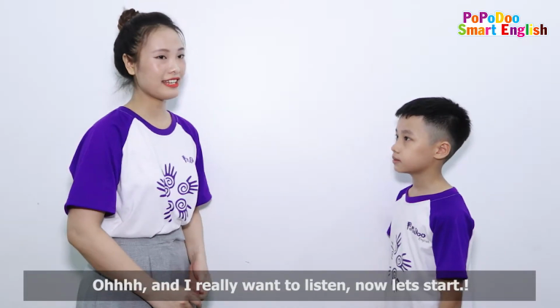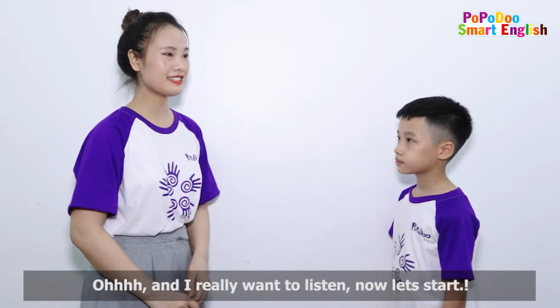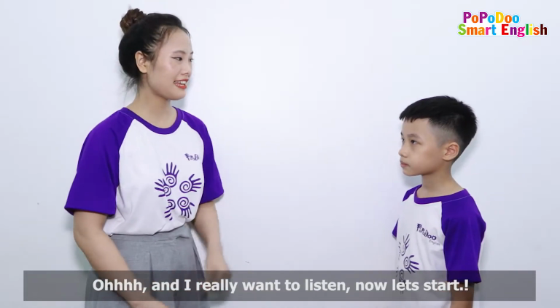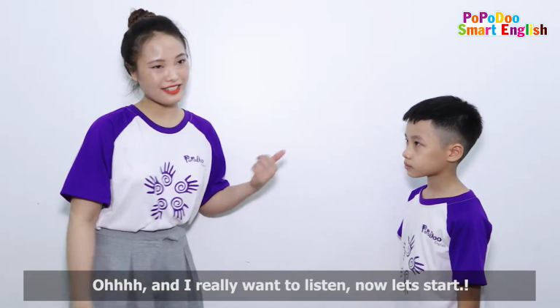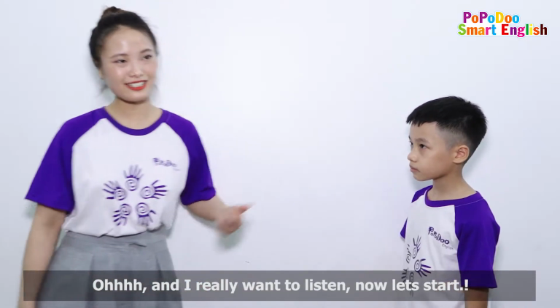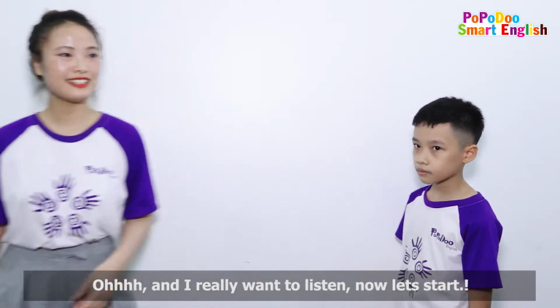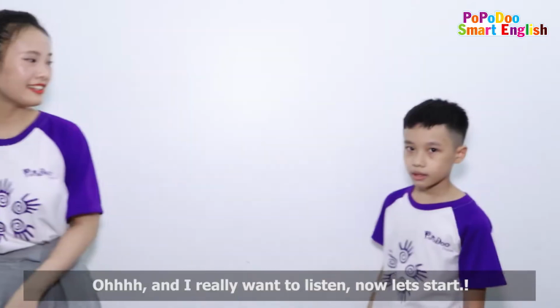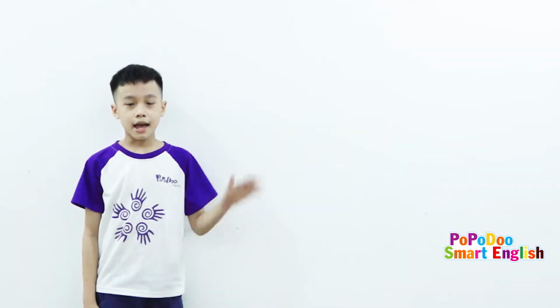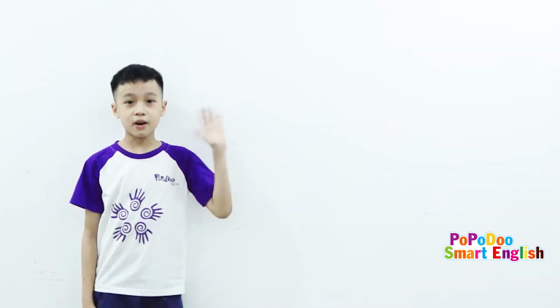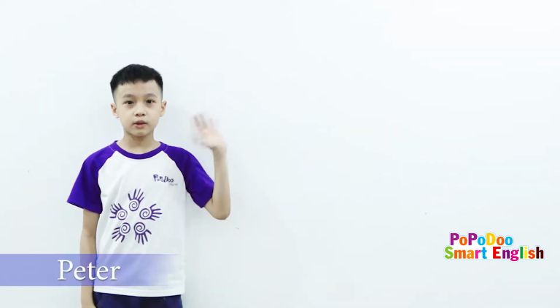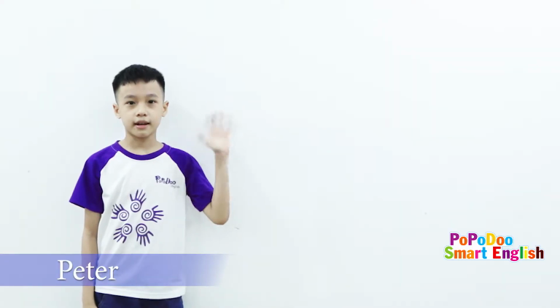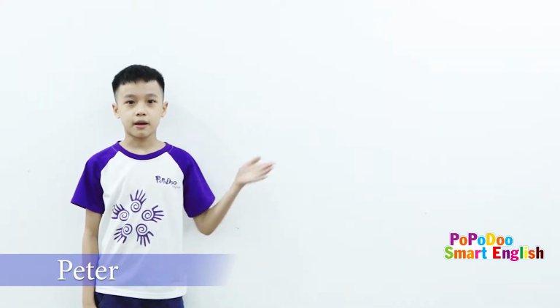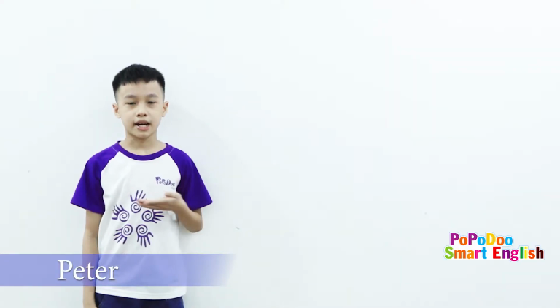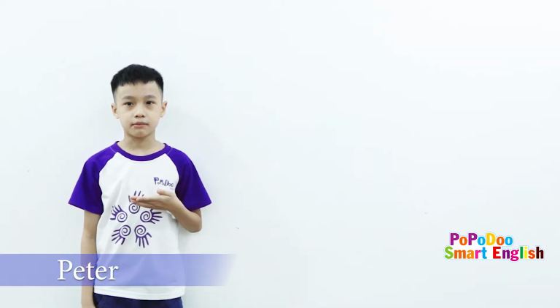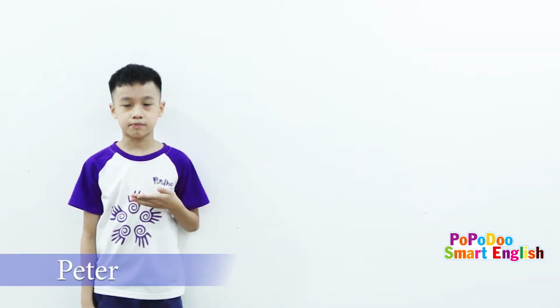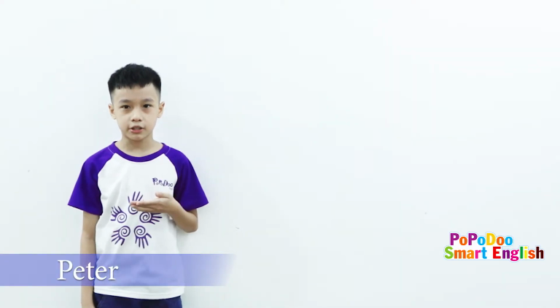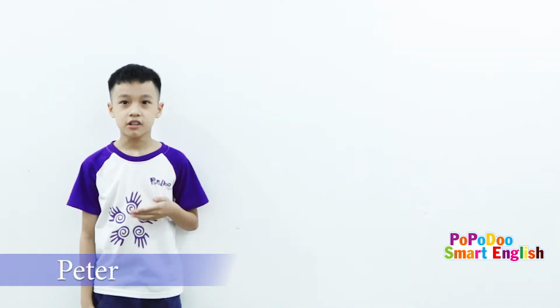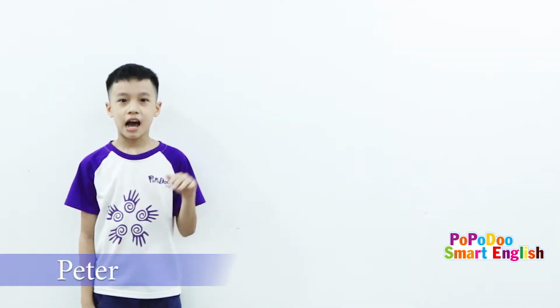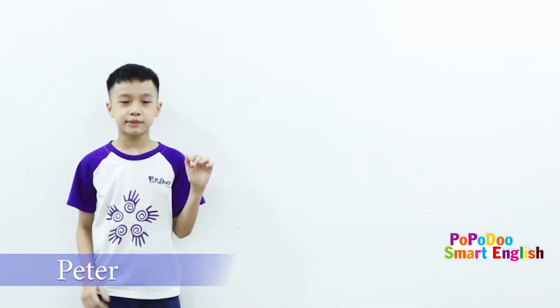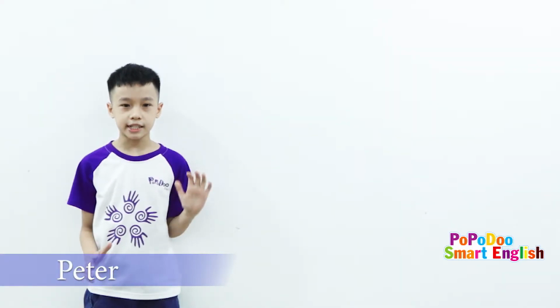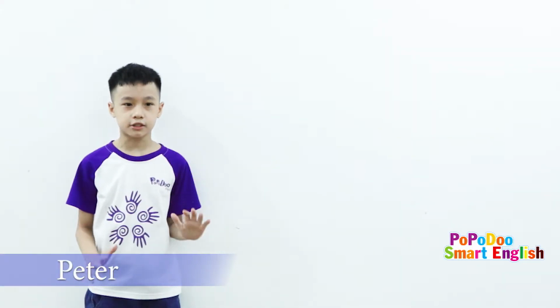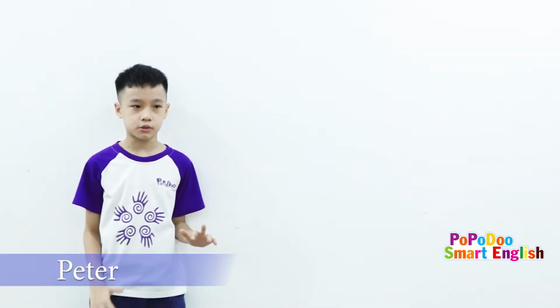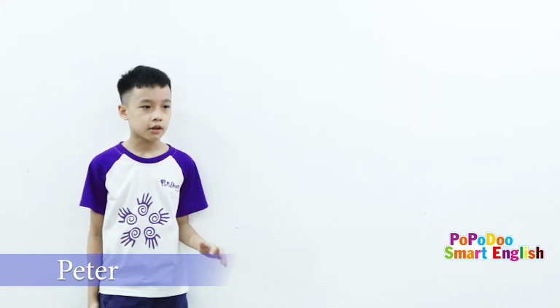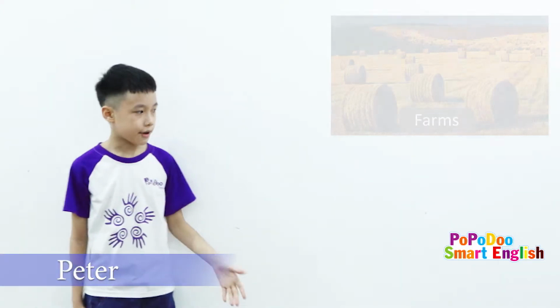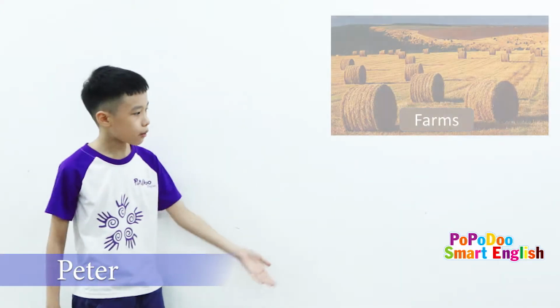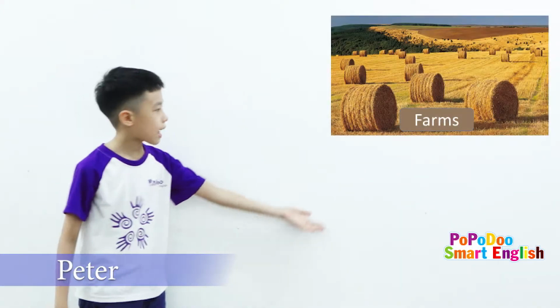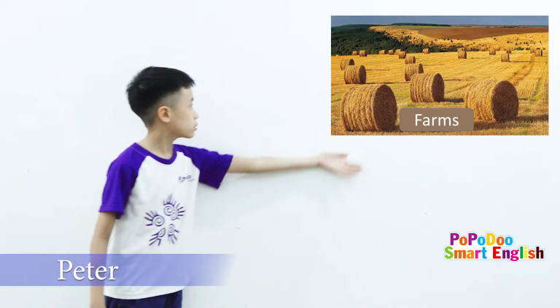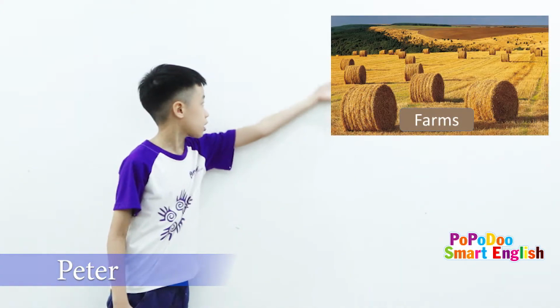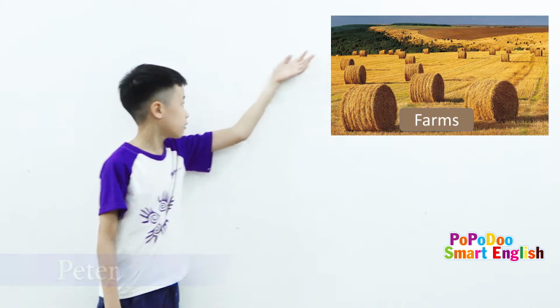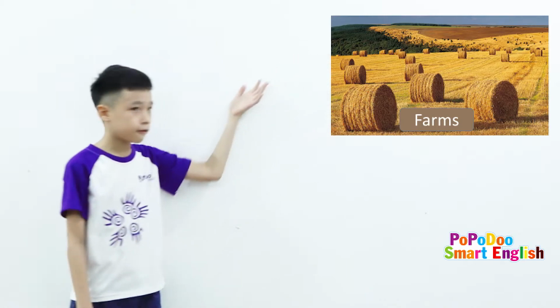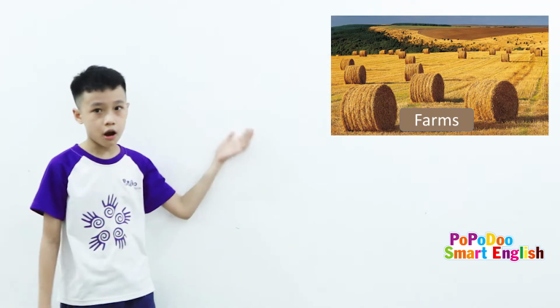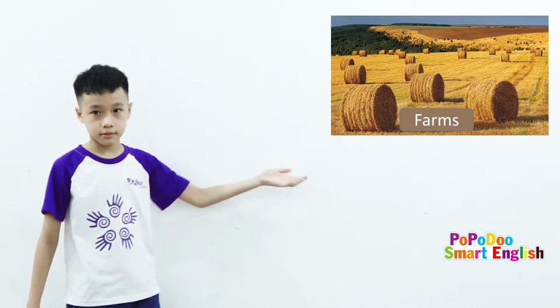Yes, let's start. Hello, everyone. My name is Peter. I'm 10 years old. Now, I will talk about farms.